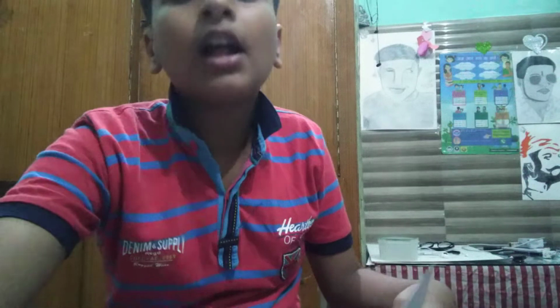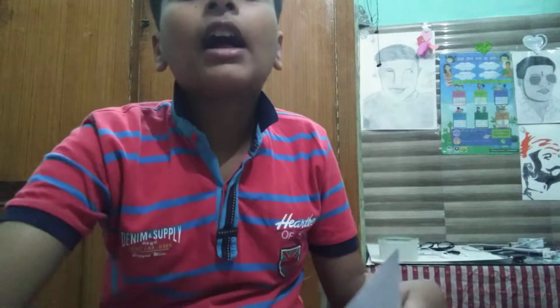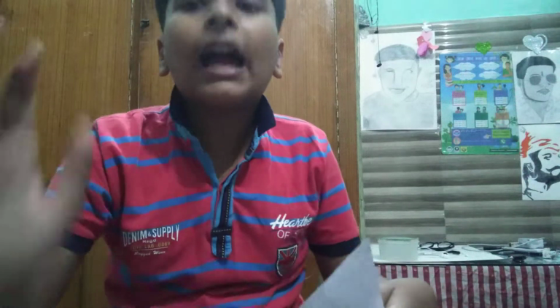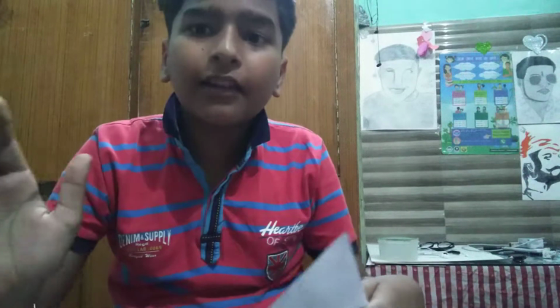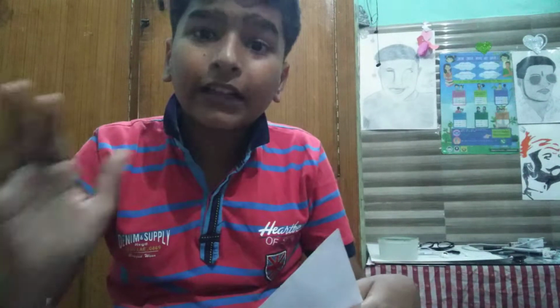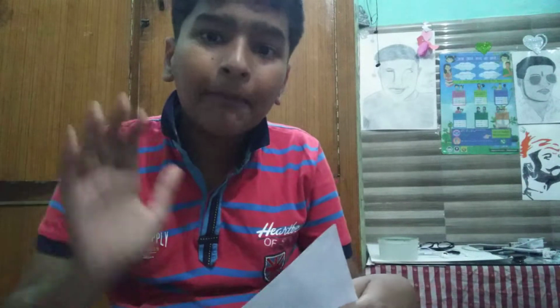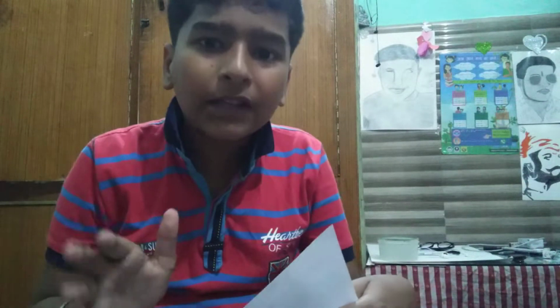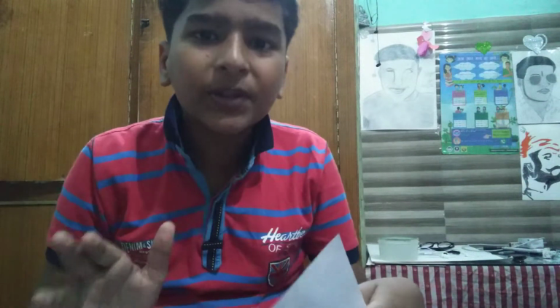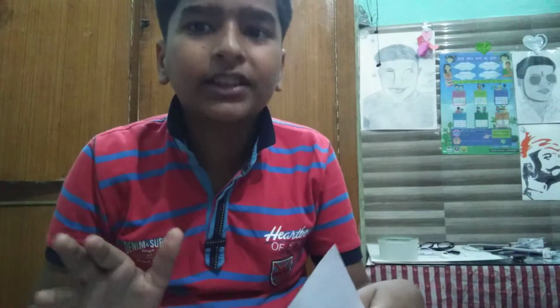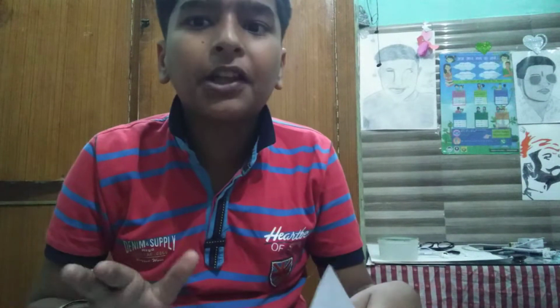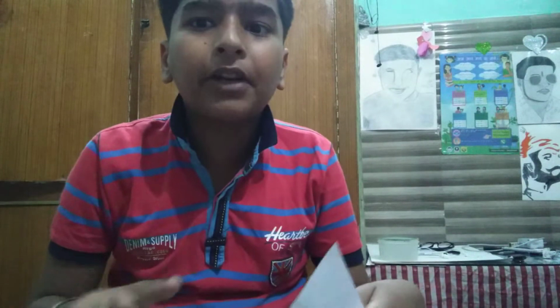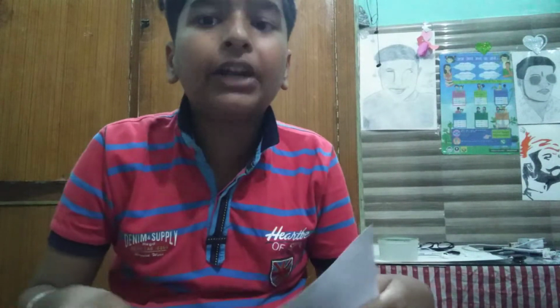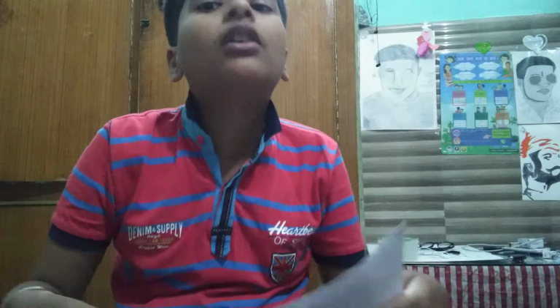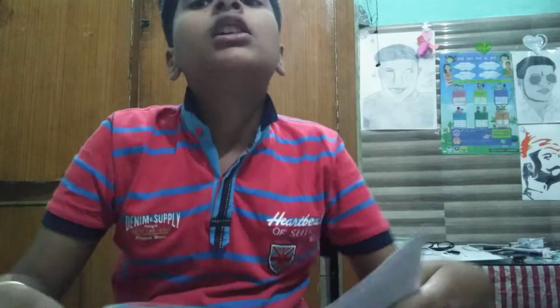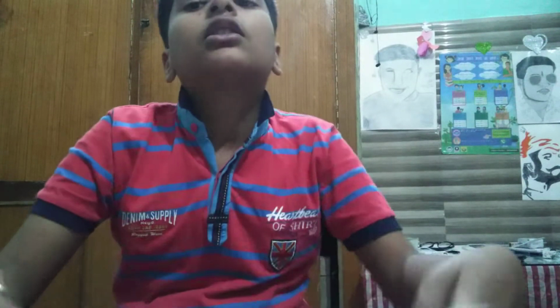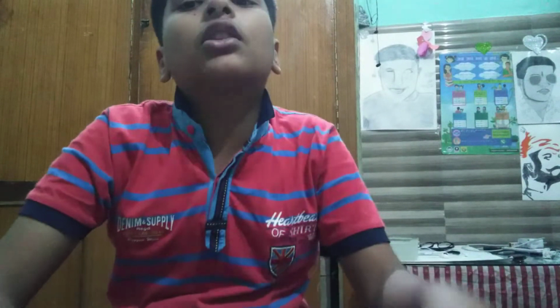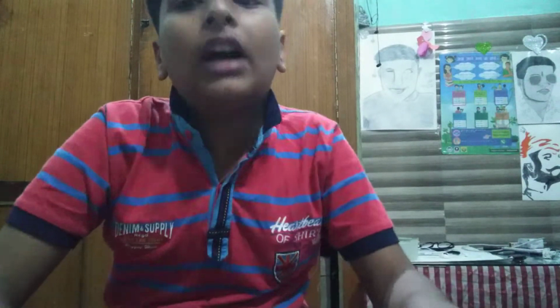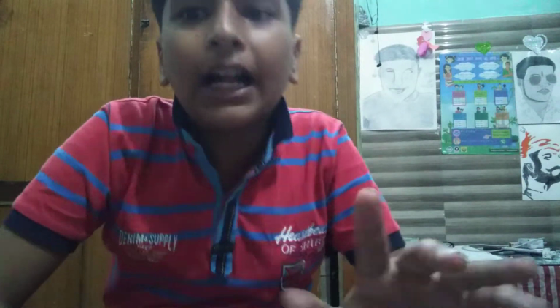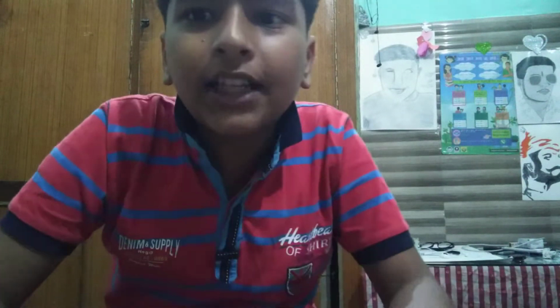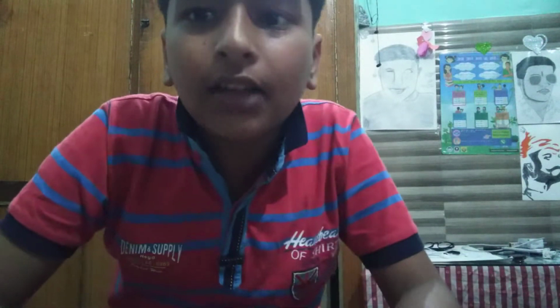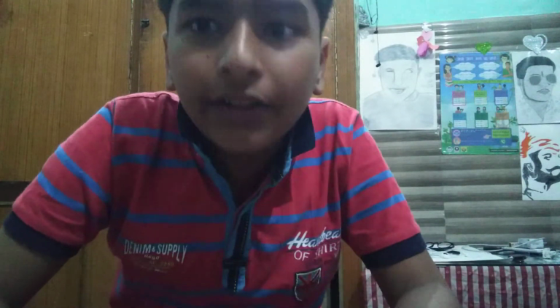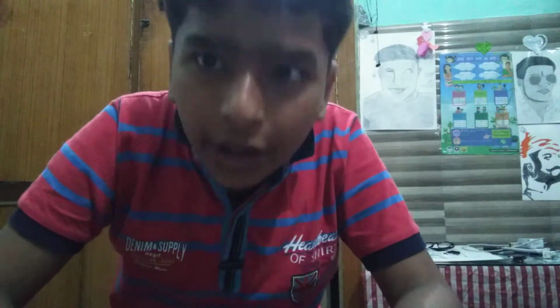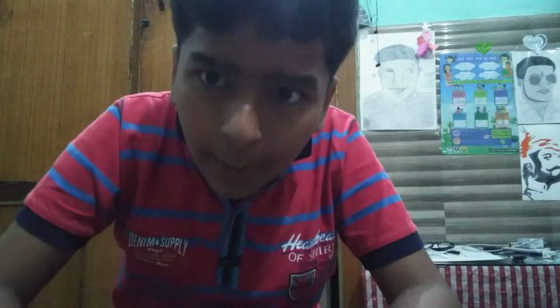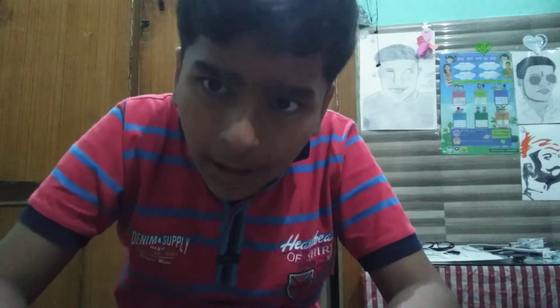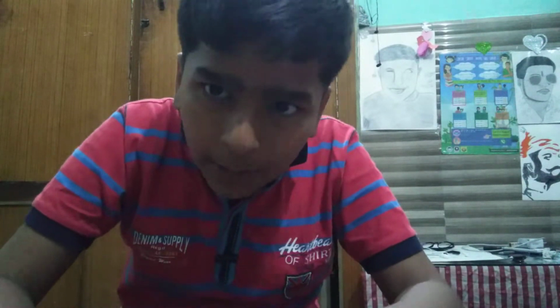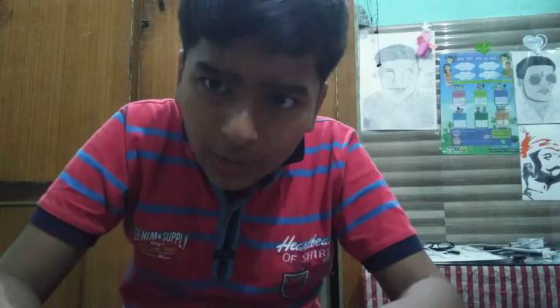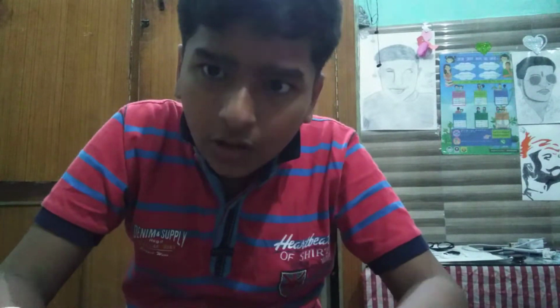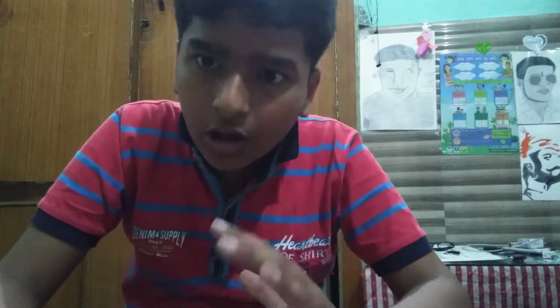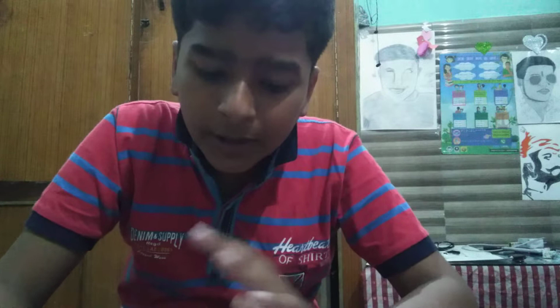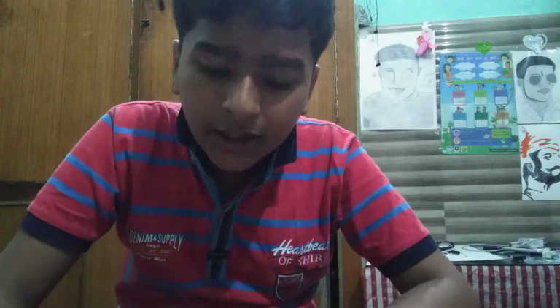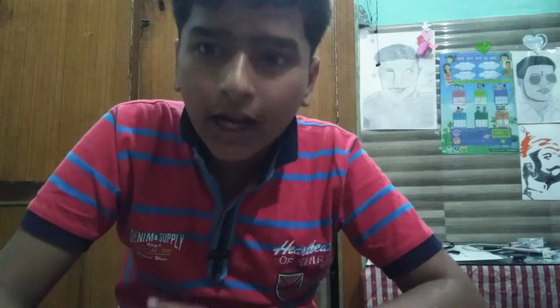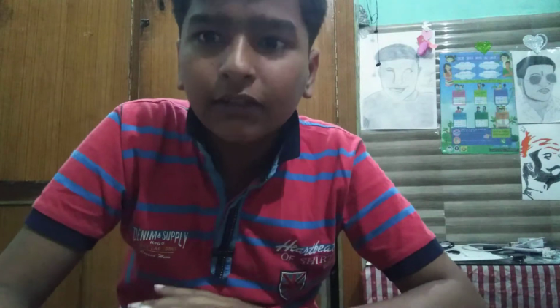Hi guys, welcome back to another video. In today's video, I am going to show you a new art.